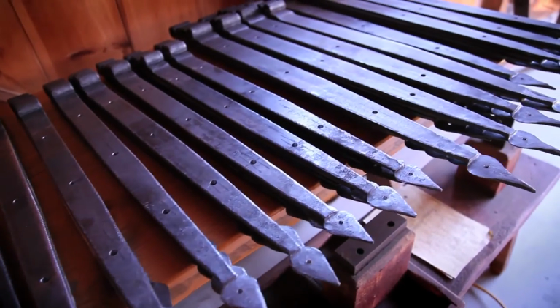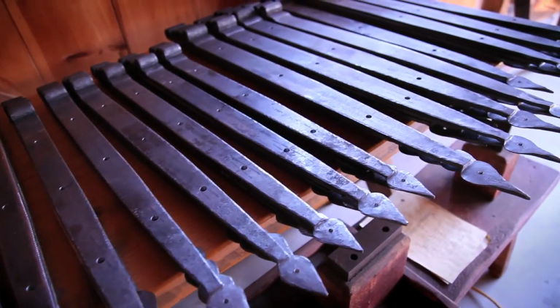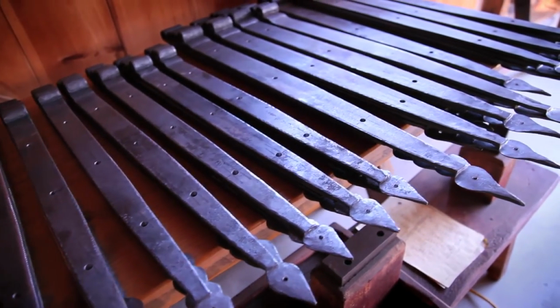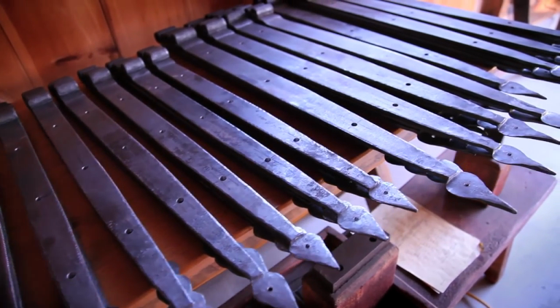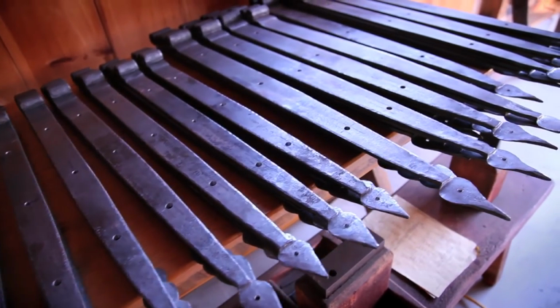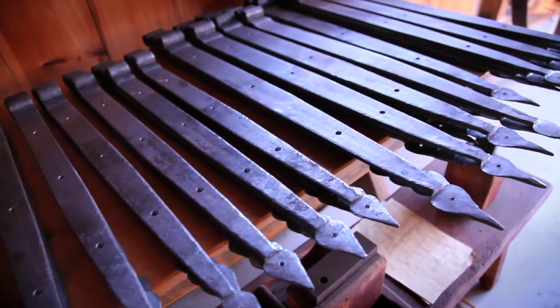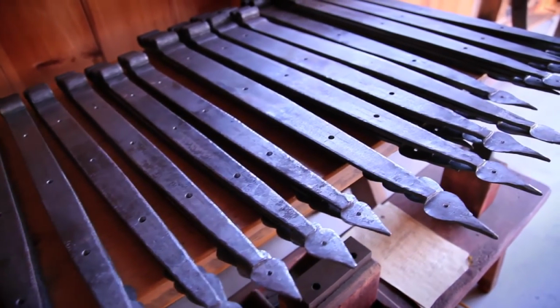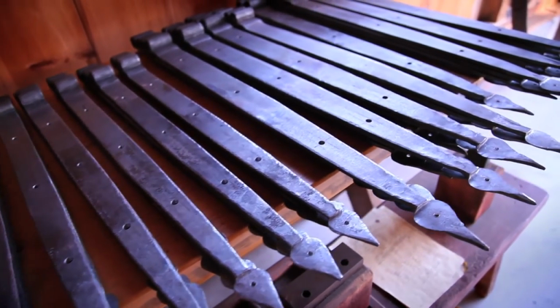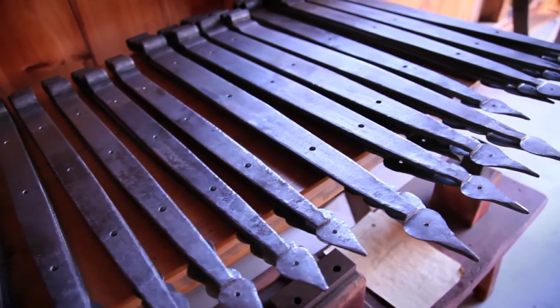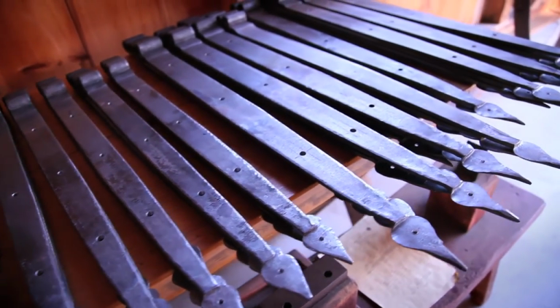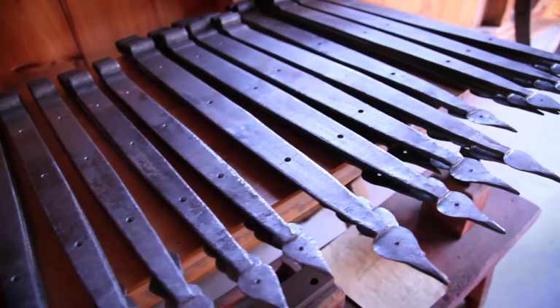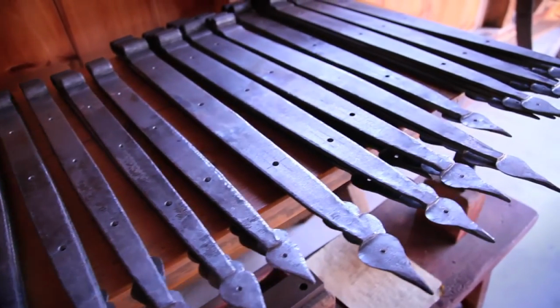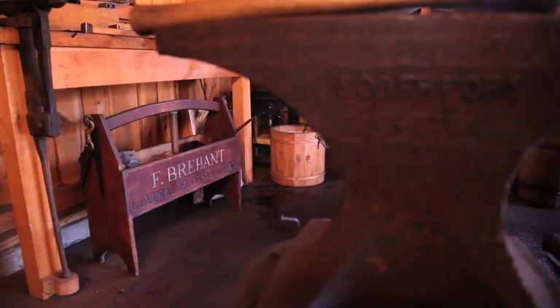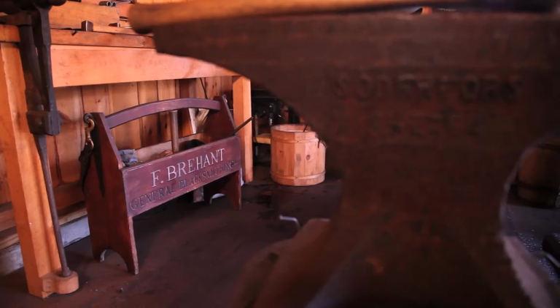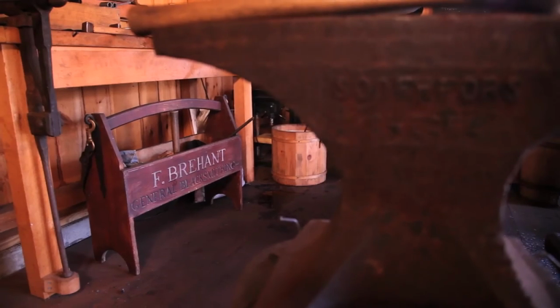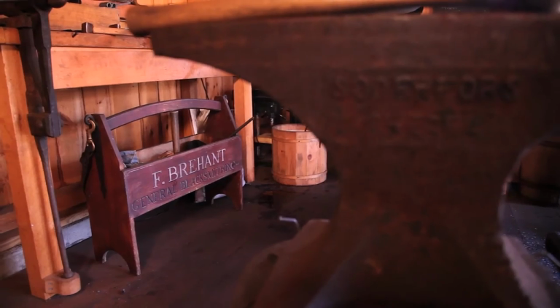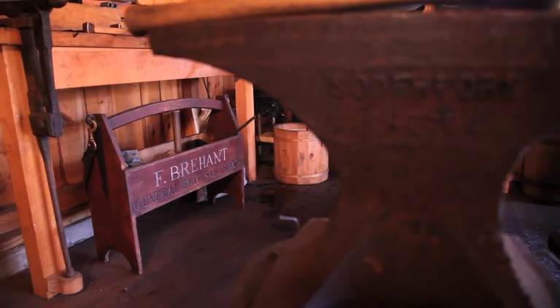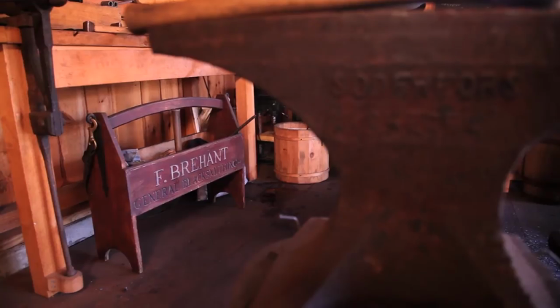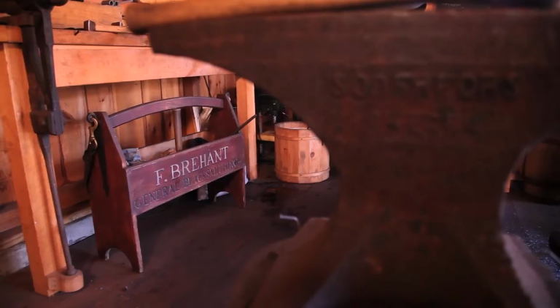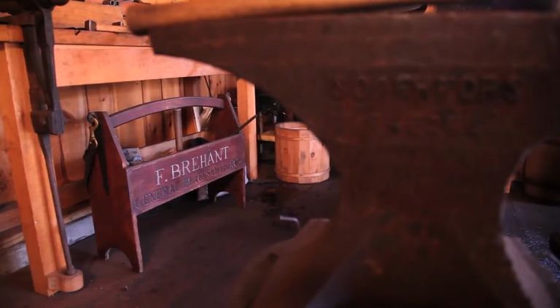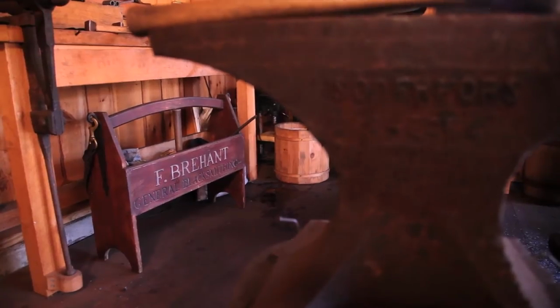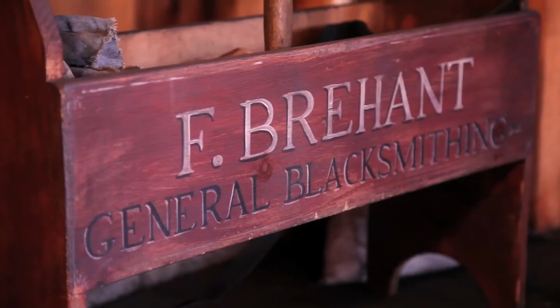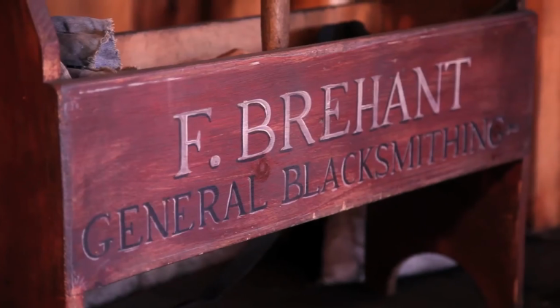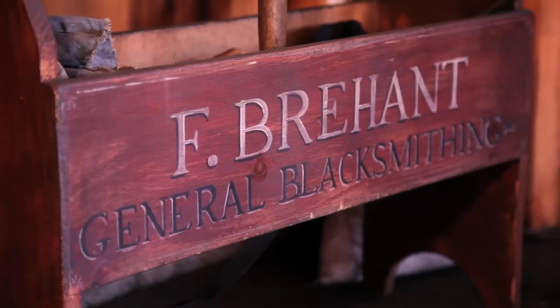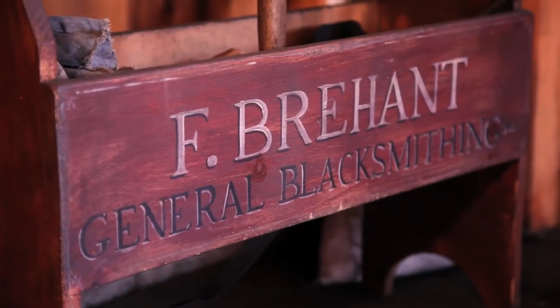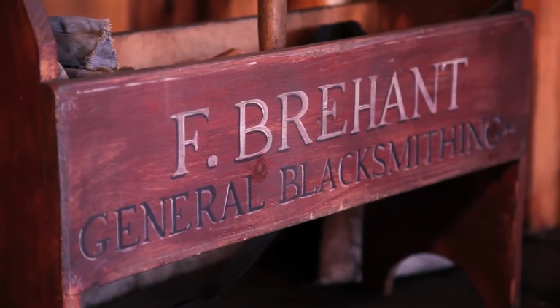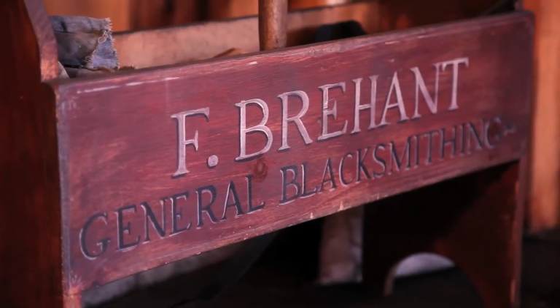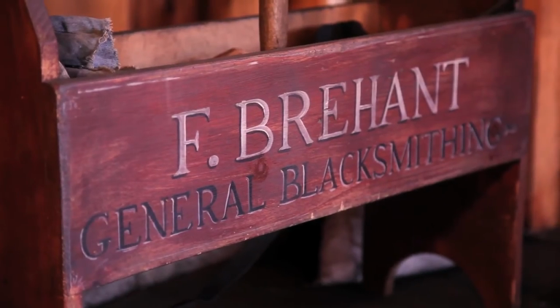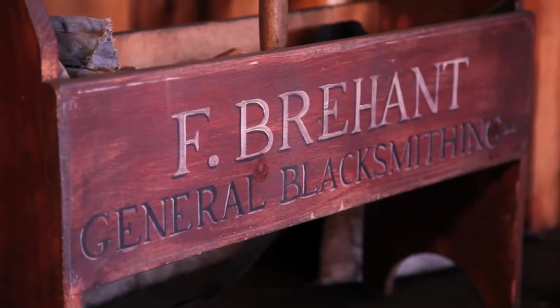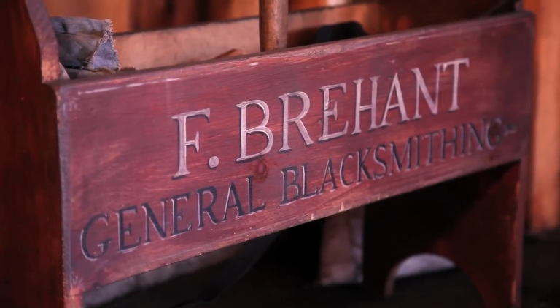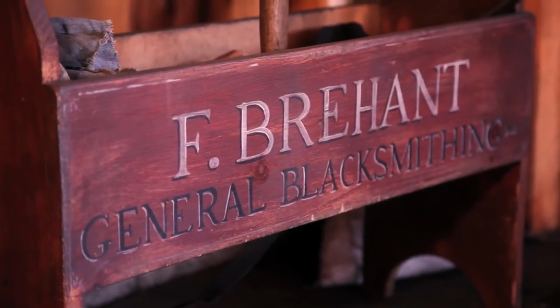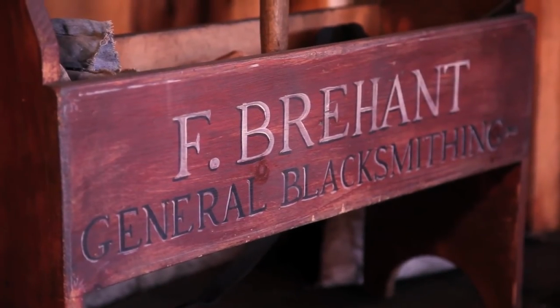They're all handmade and actually made on the same anvil, same forge, same tools as my grandfather used here in town.